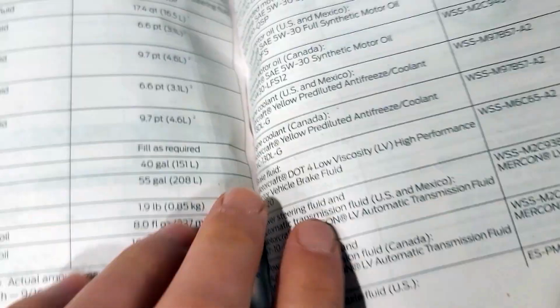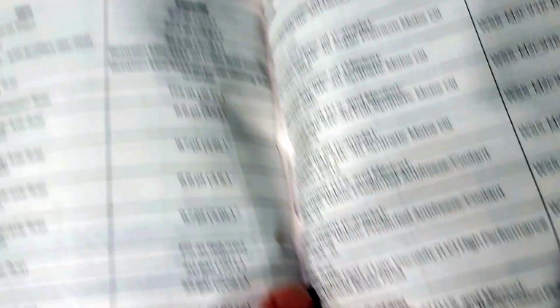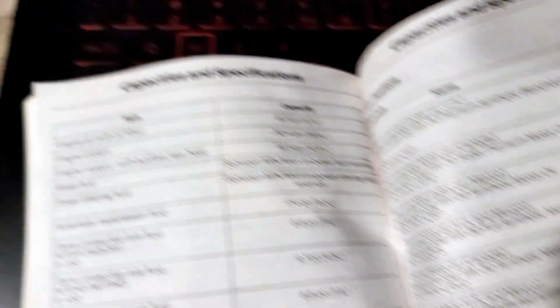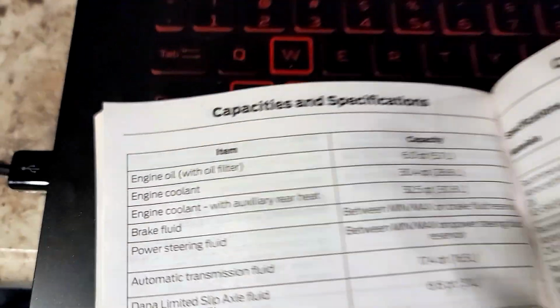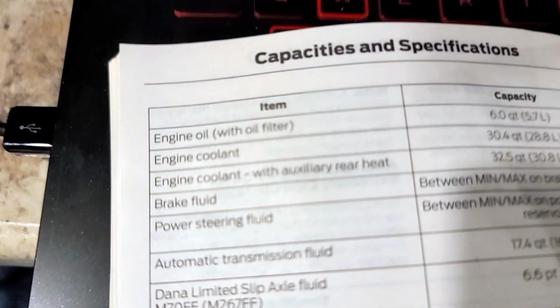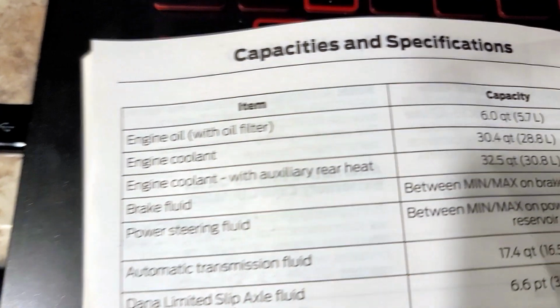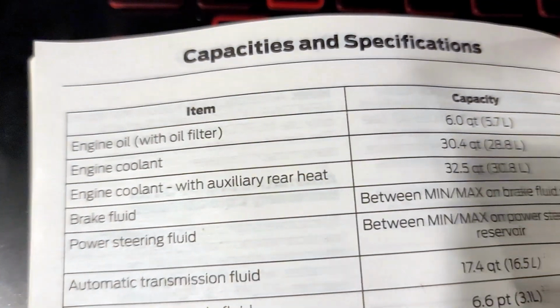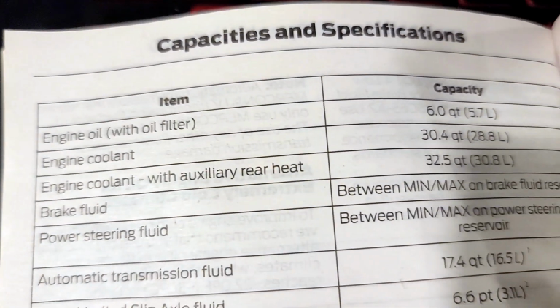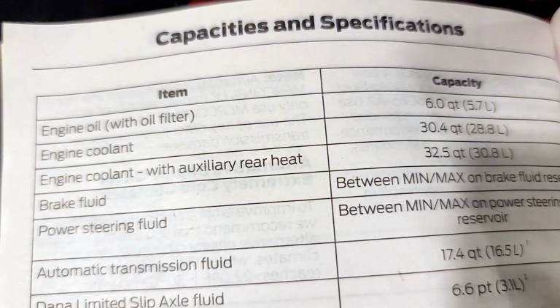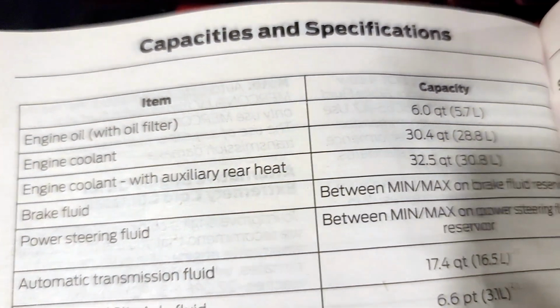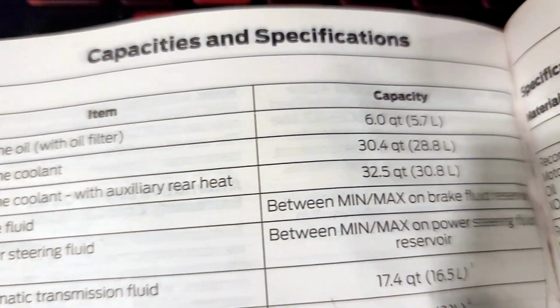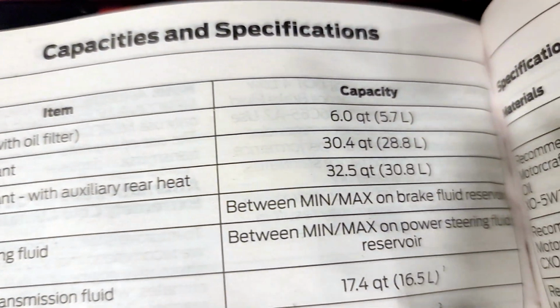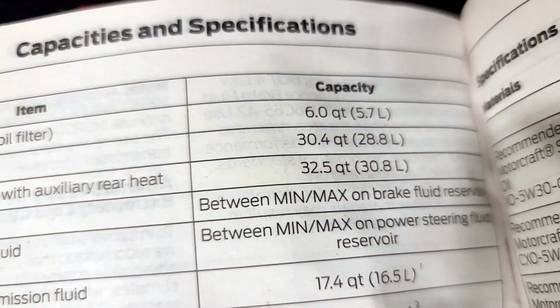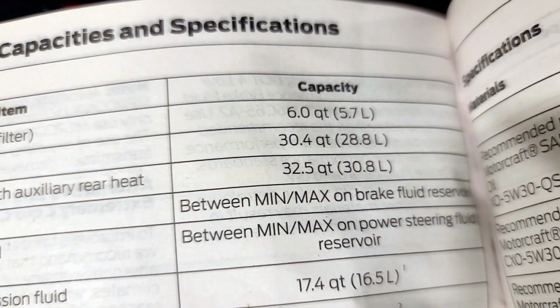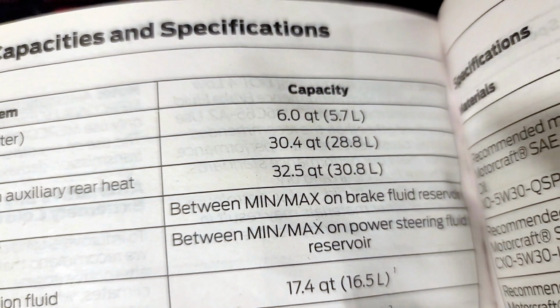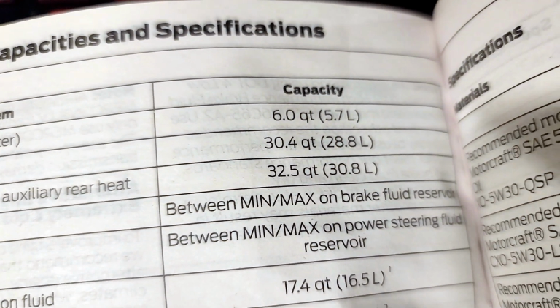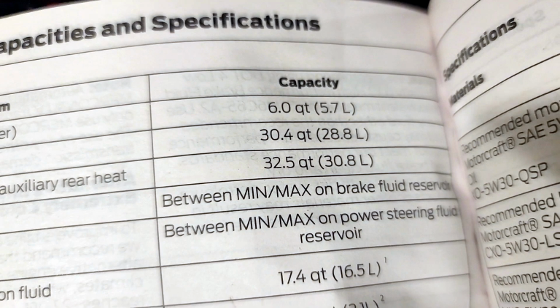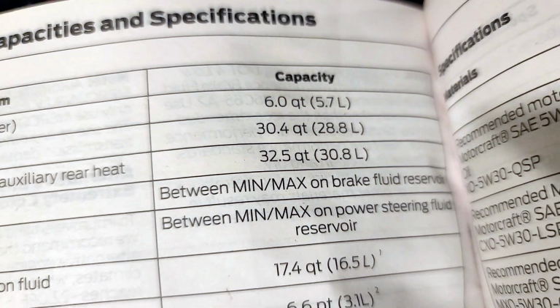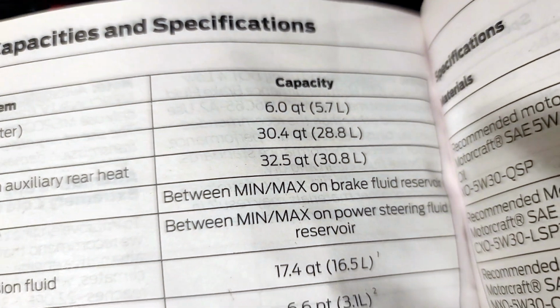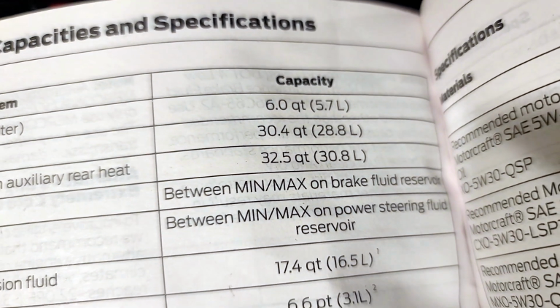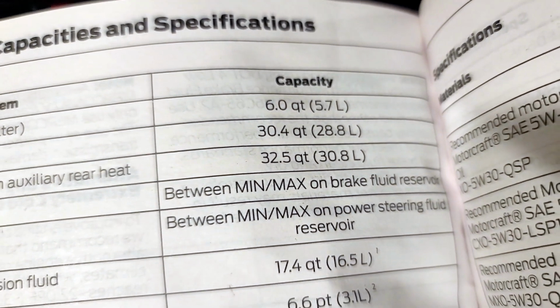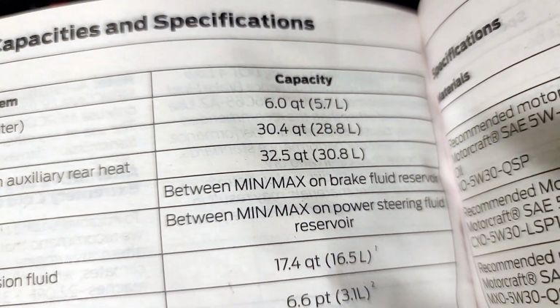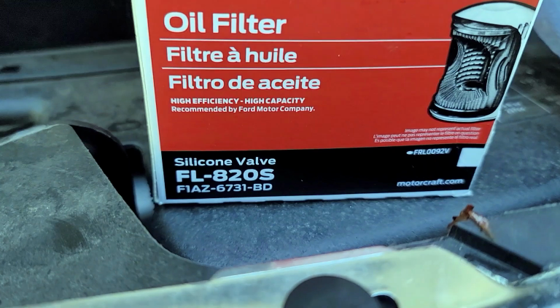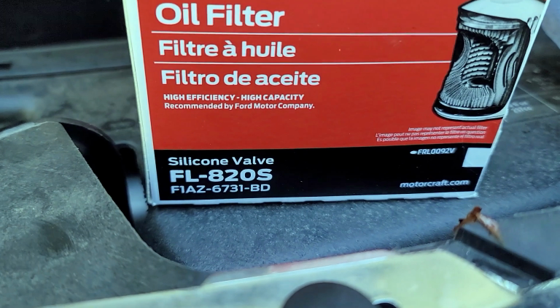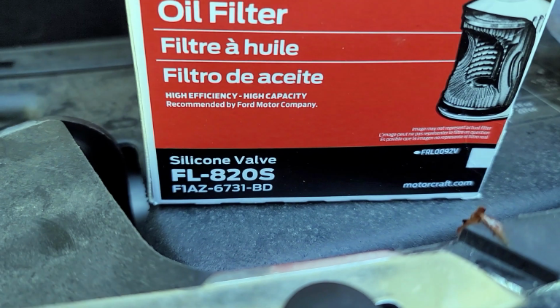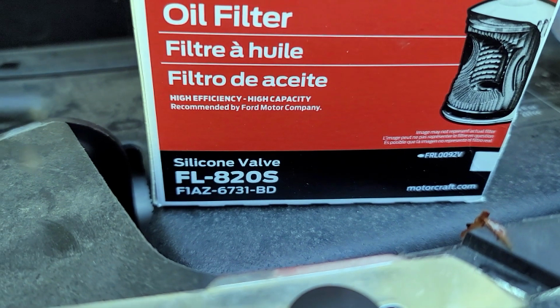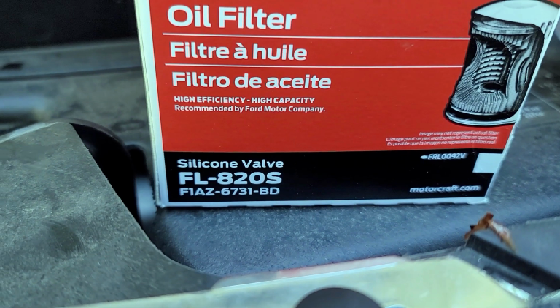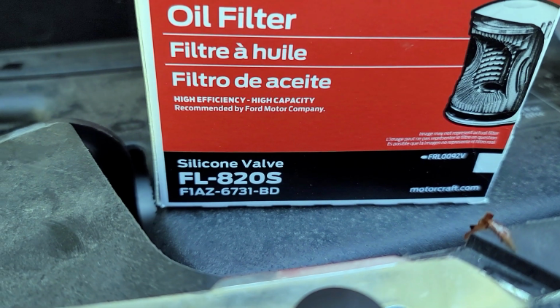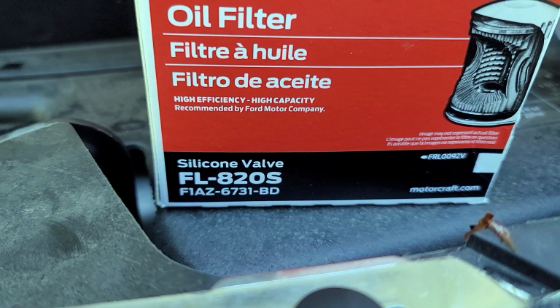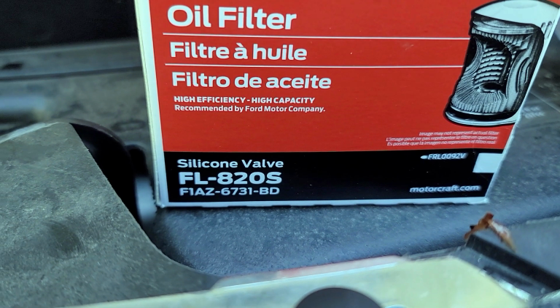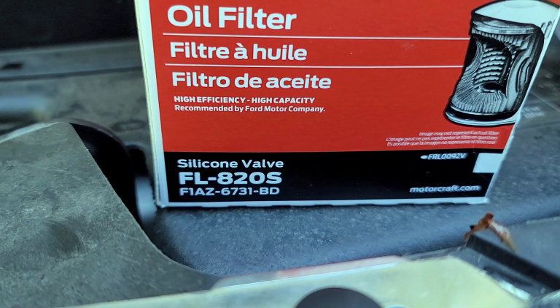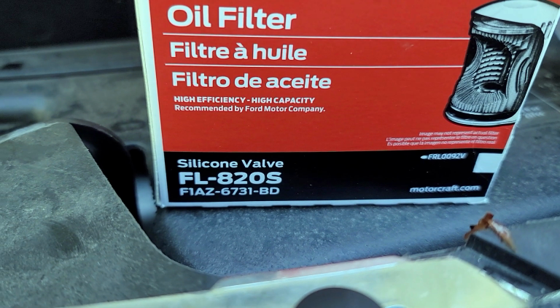Too much oil can send your gaskets into the afterlife. The oil filter that Ford recommends is a Motorcraft FL-820S.